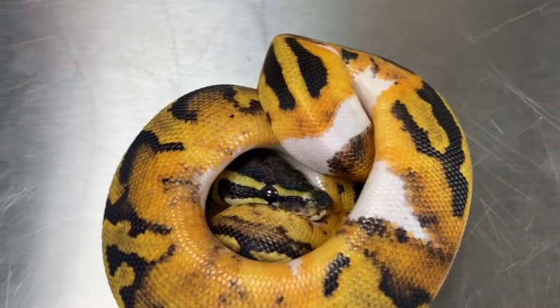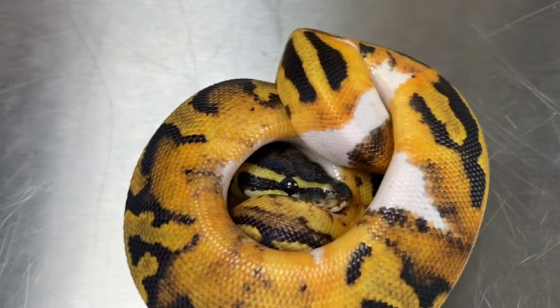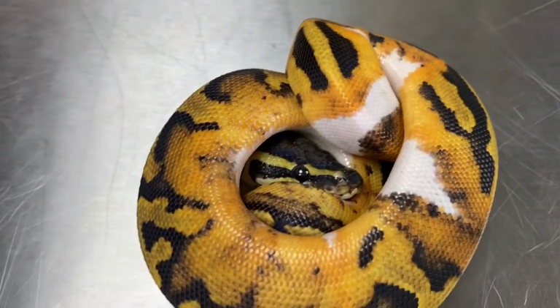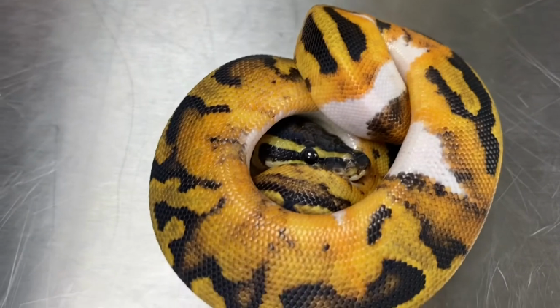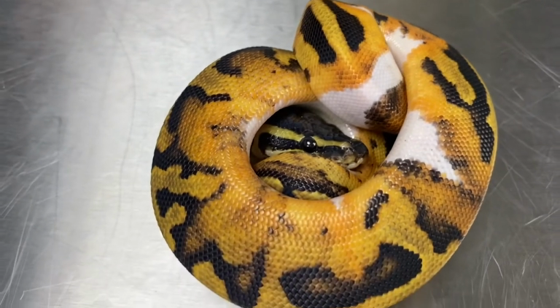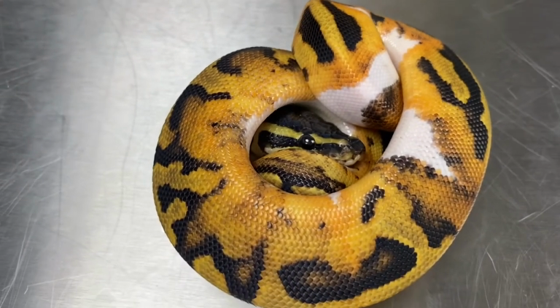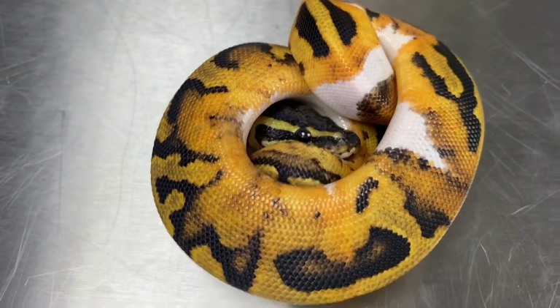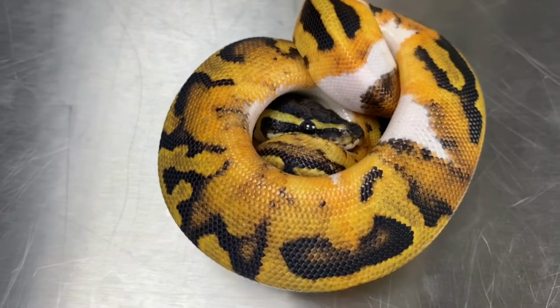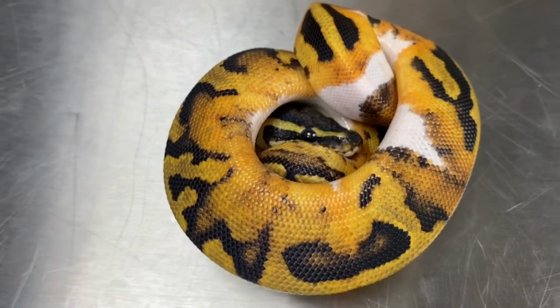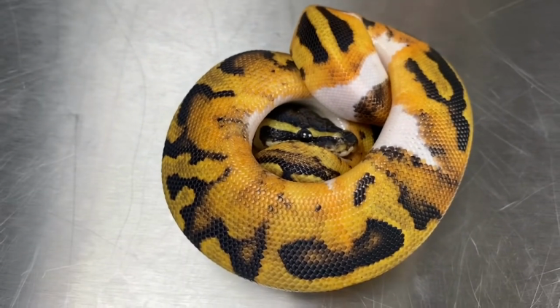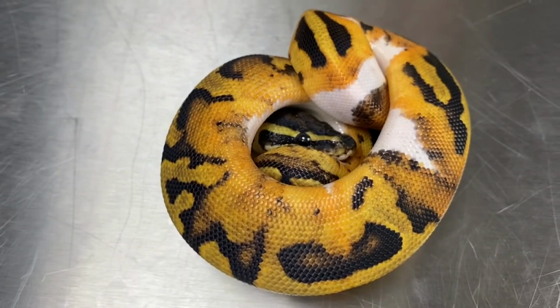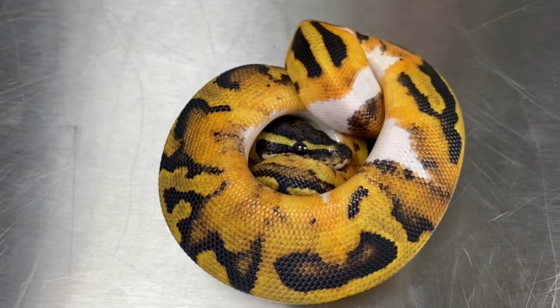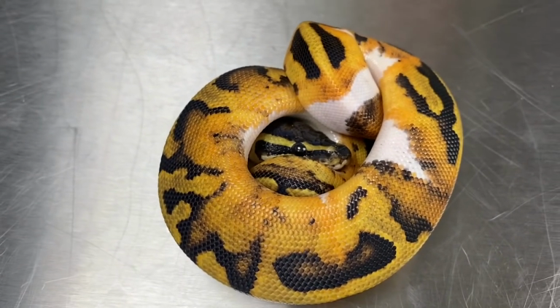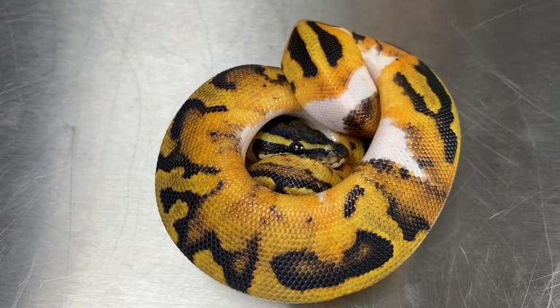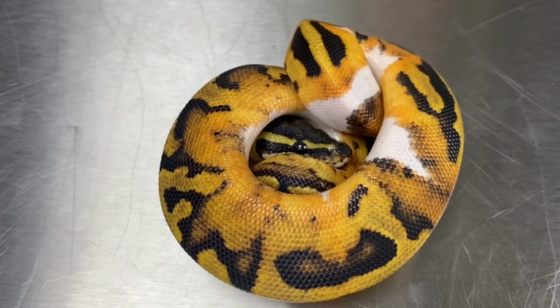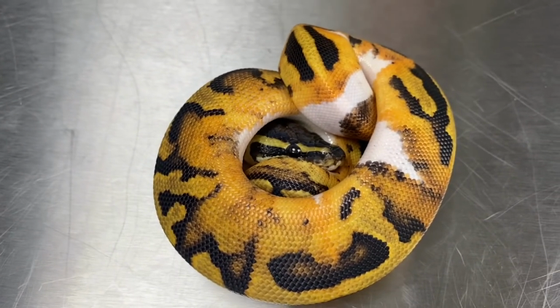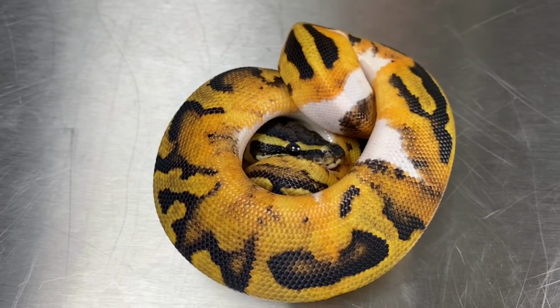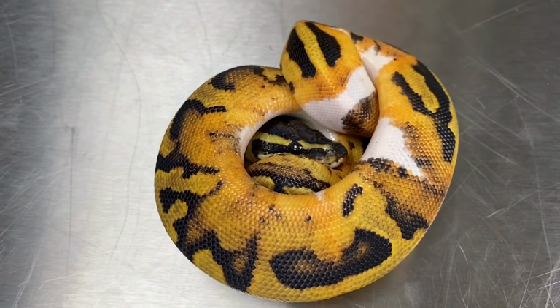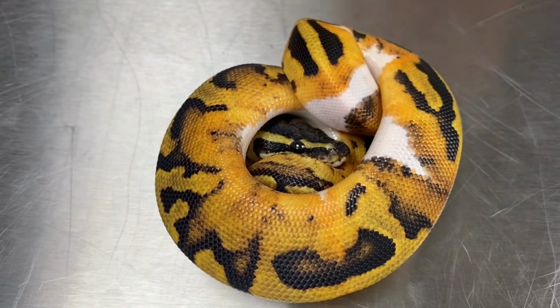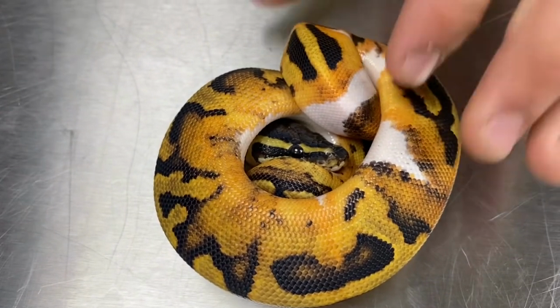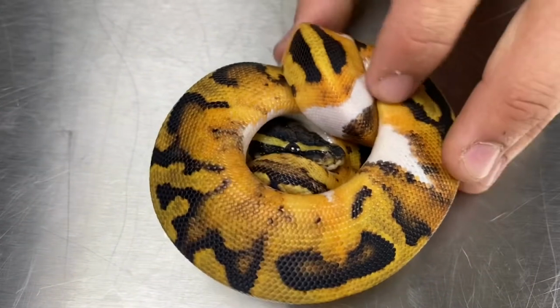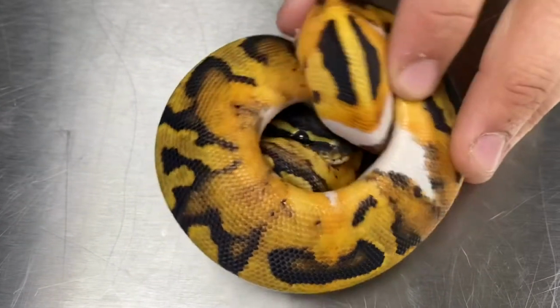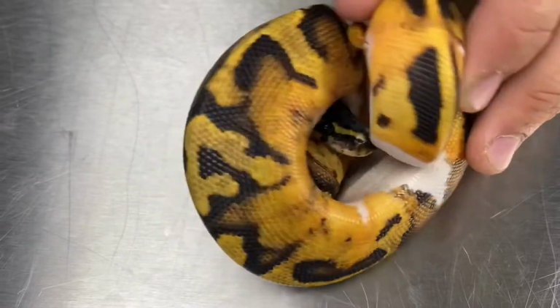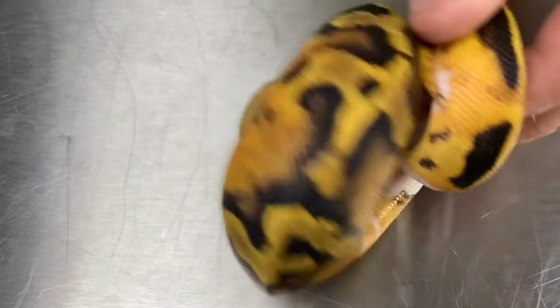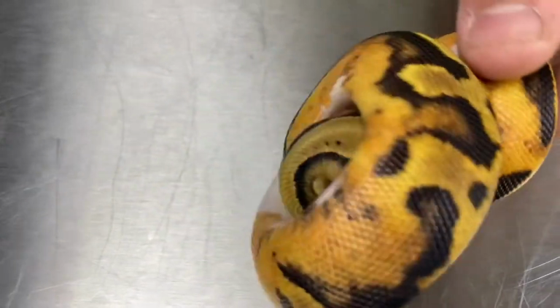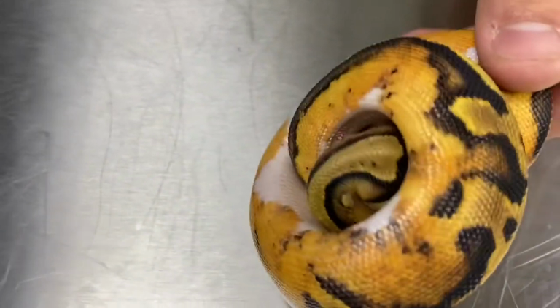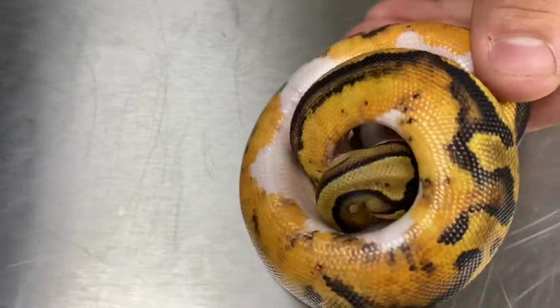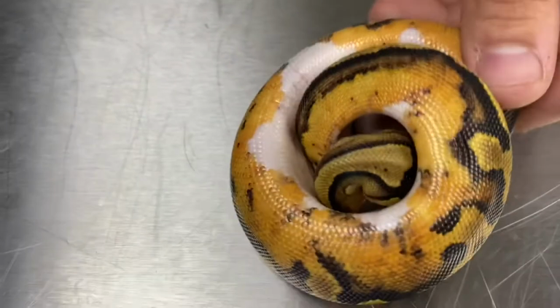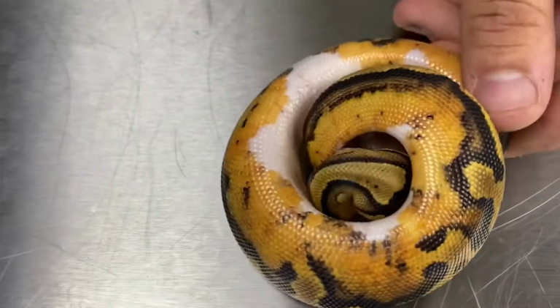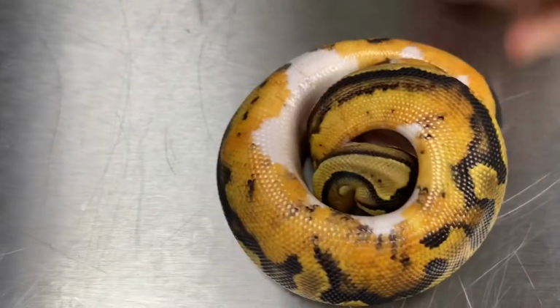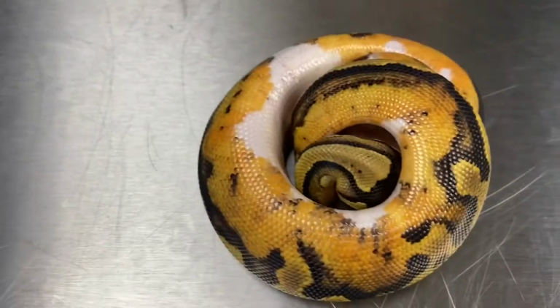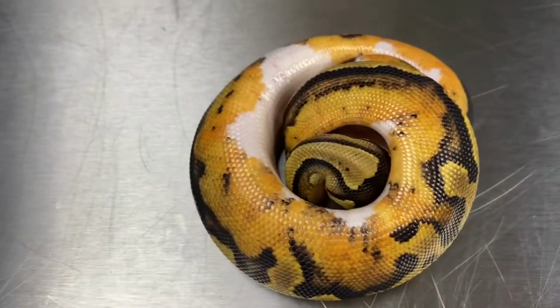Awesome feeder, very aggressive feeder. I just can't say enough about this dude — he just looks amazing.